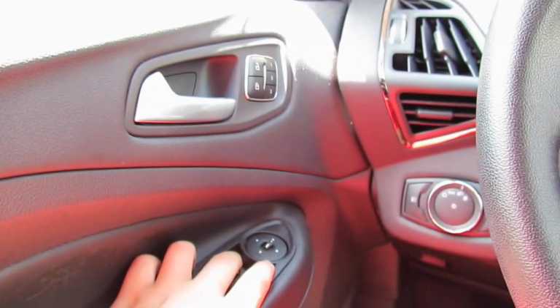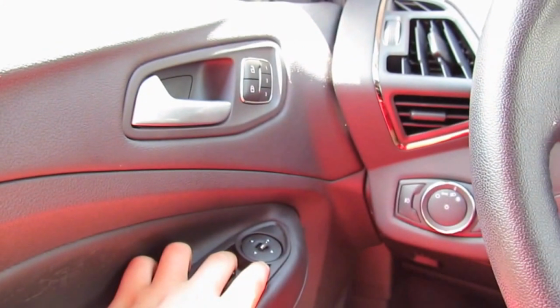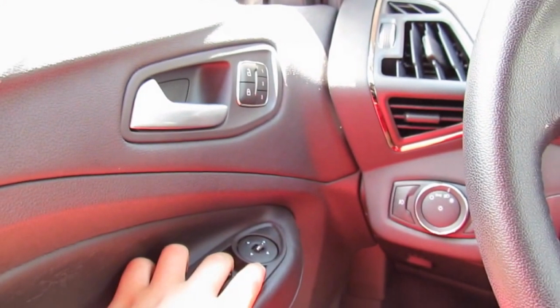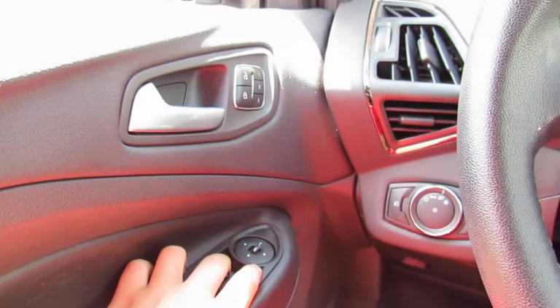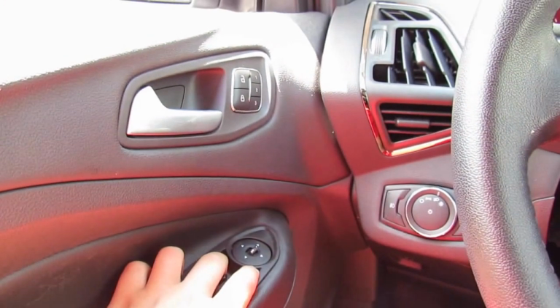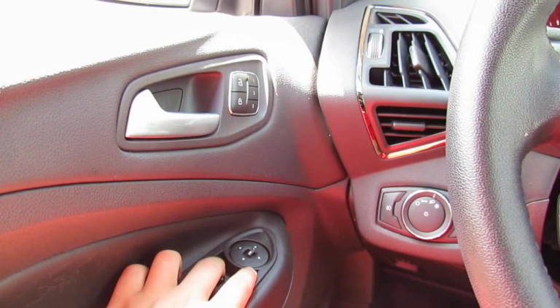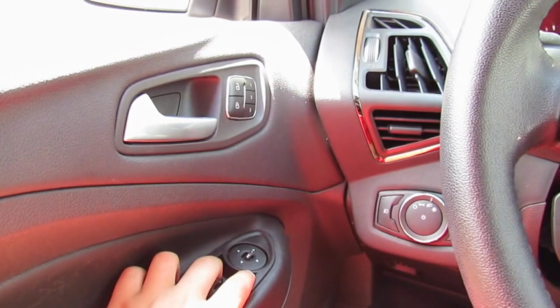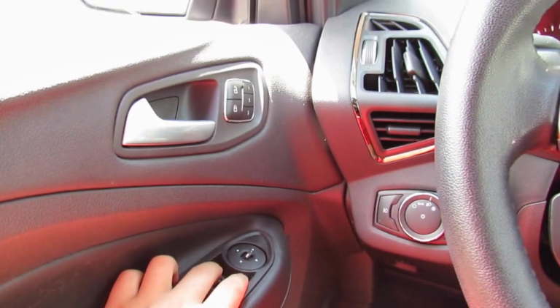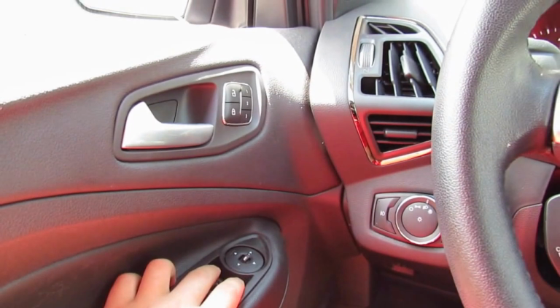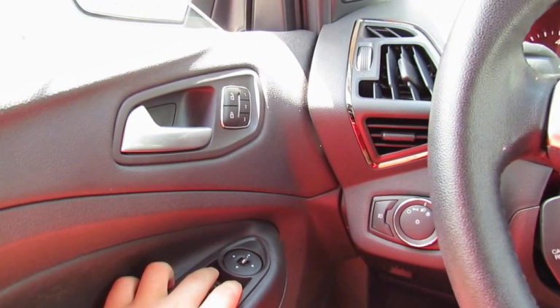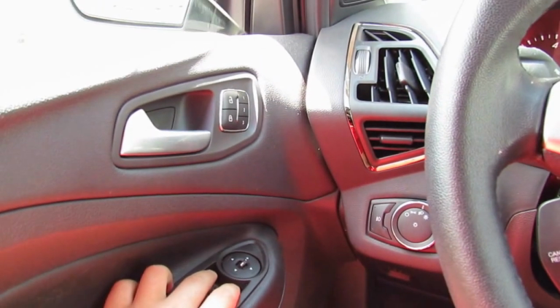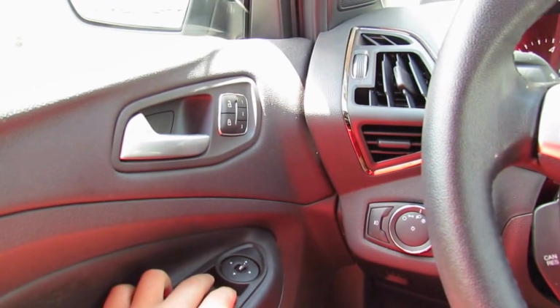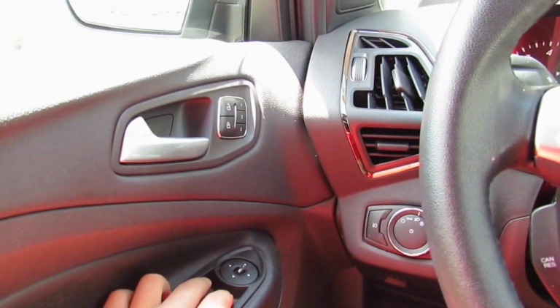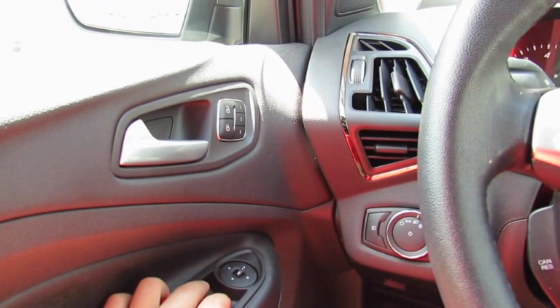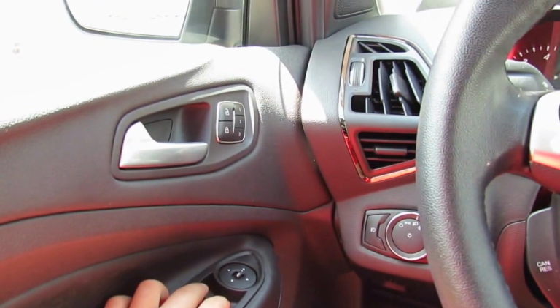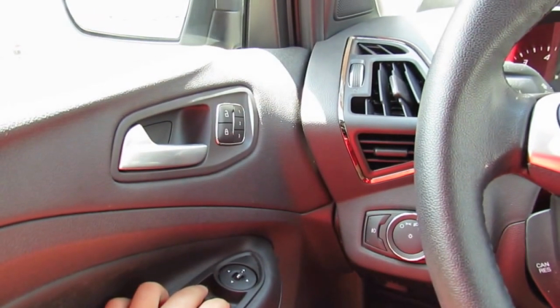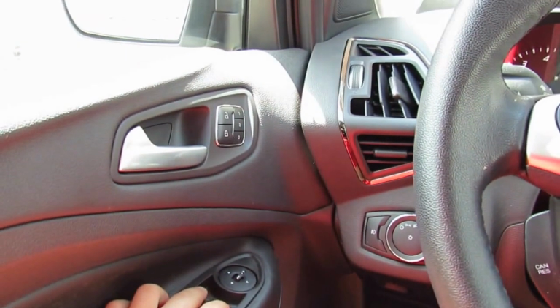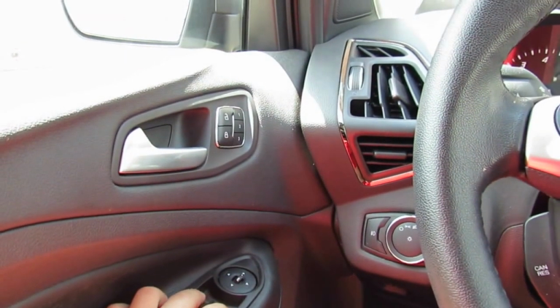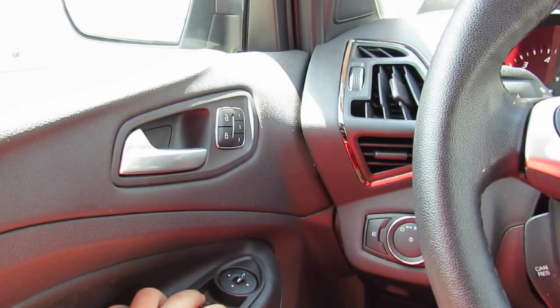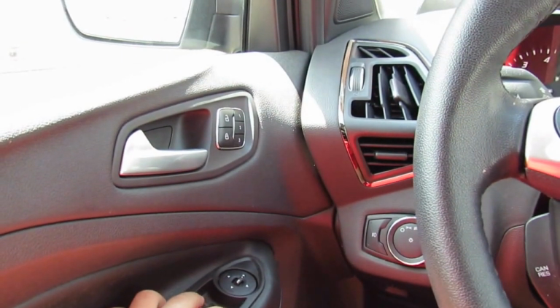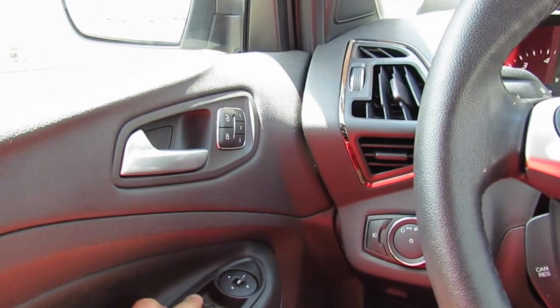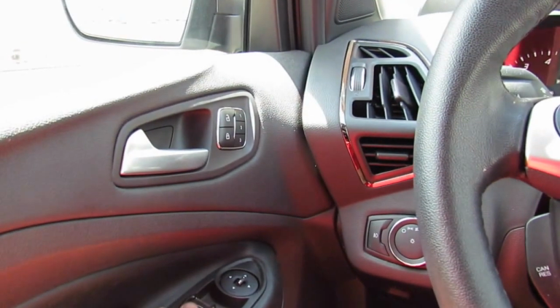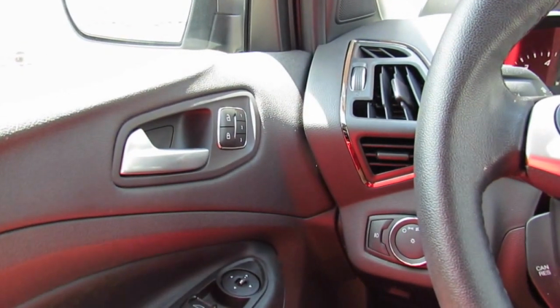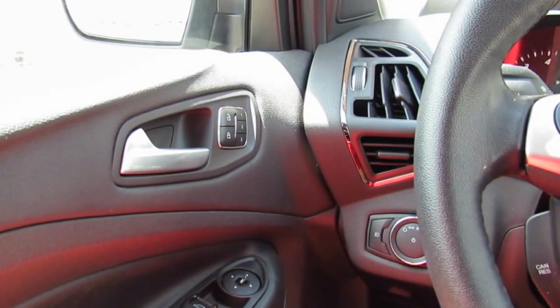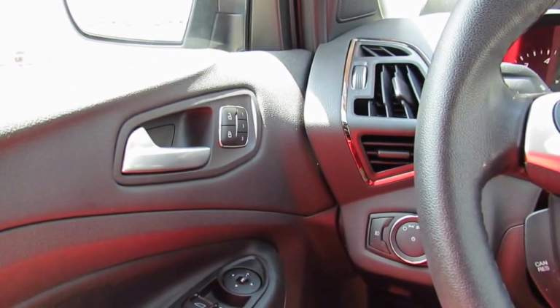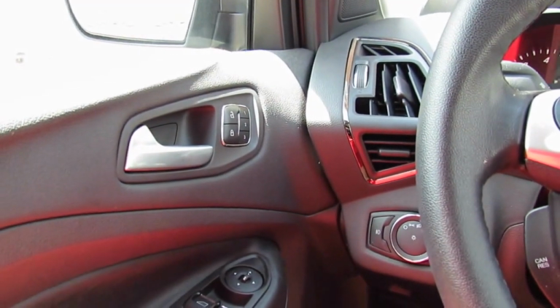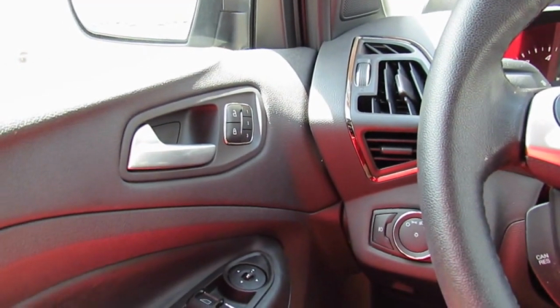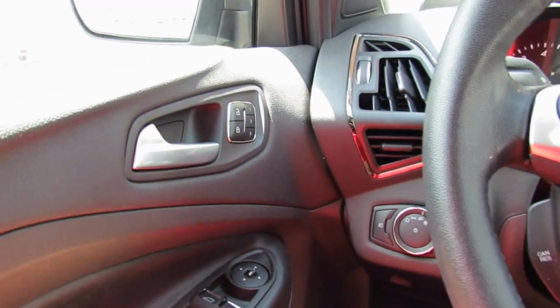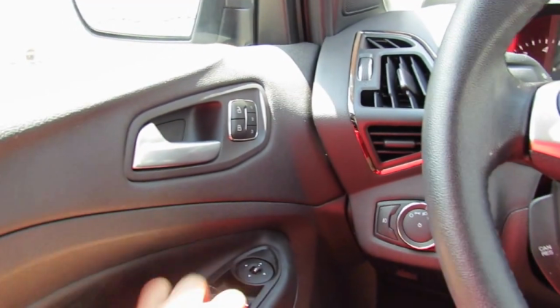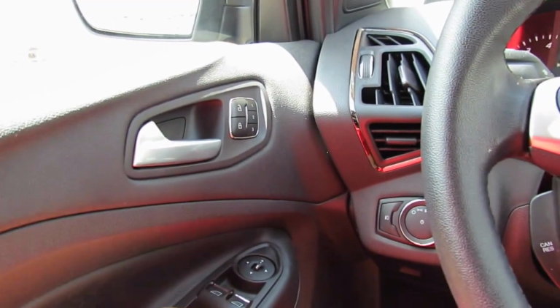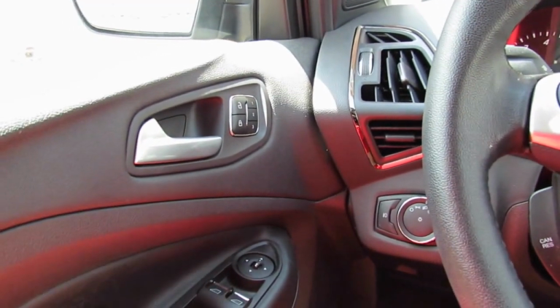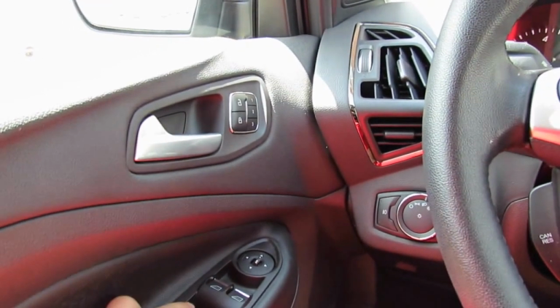You have automatic driver, passenger, and rear passenger windows — so all four windows are one-touch automatic.